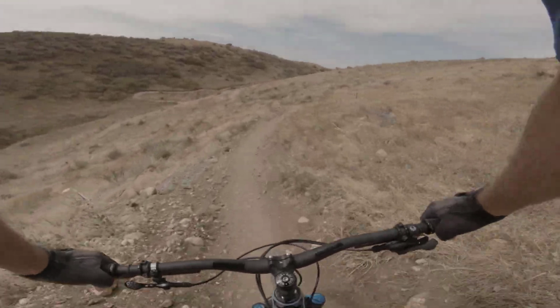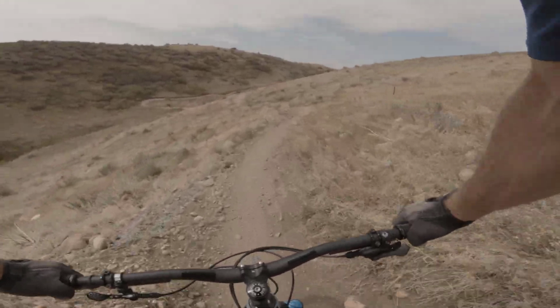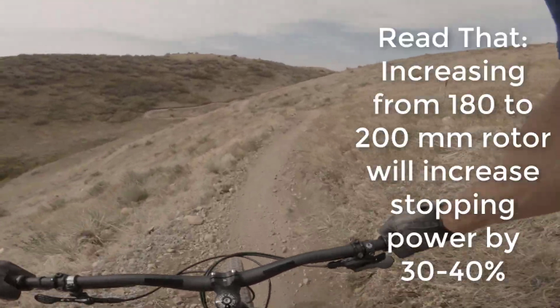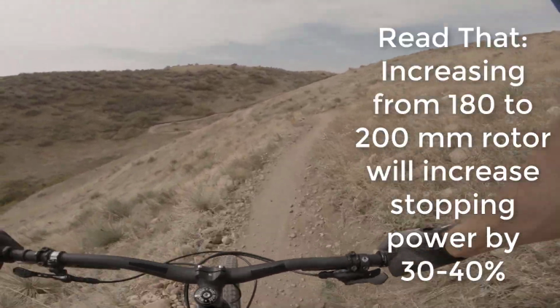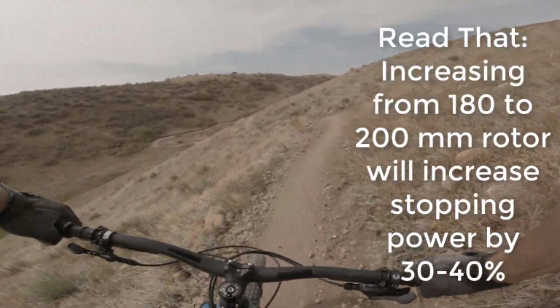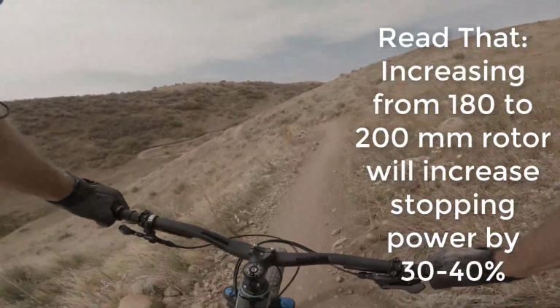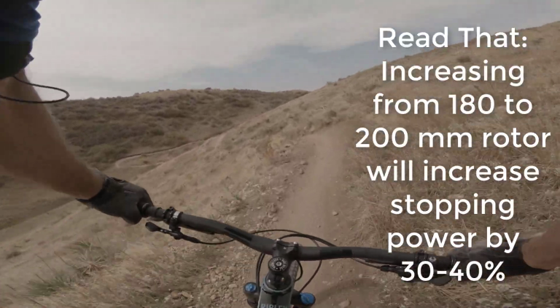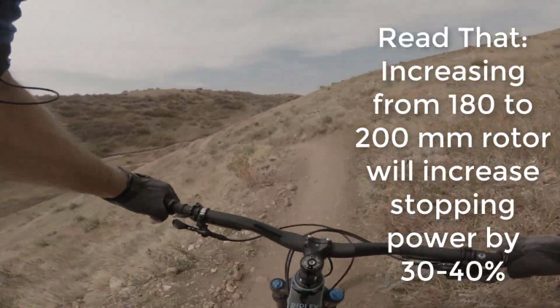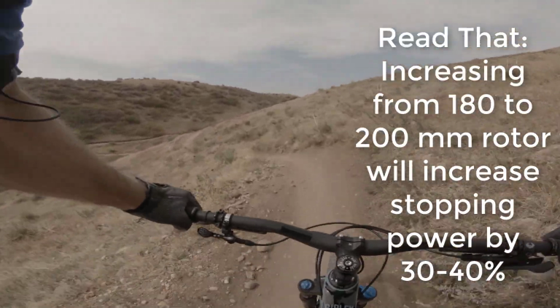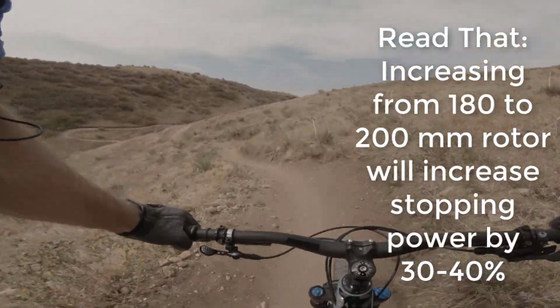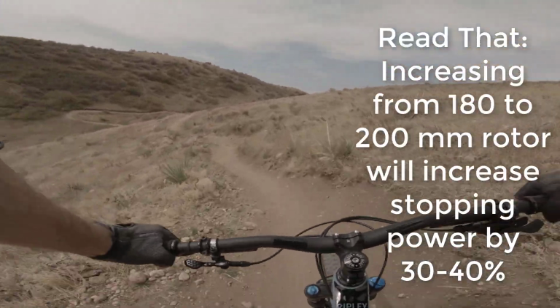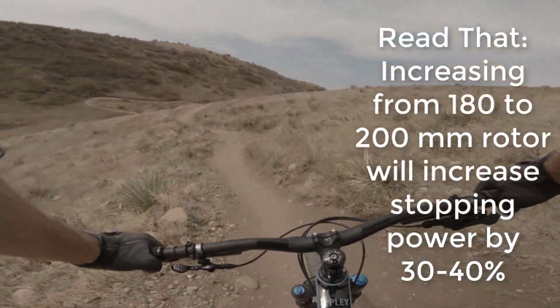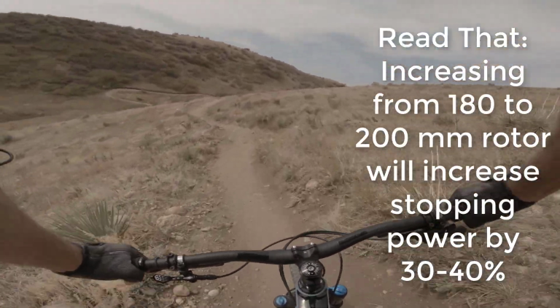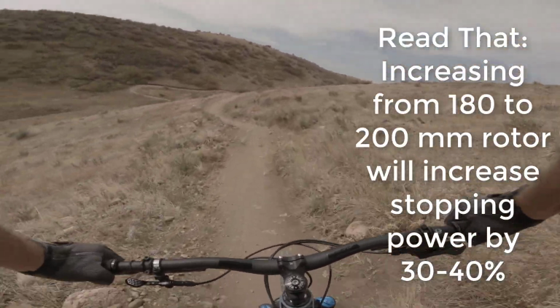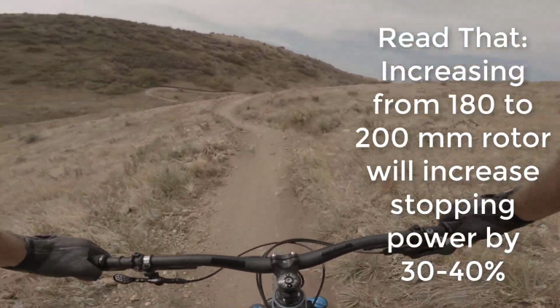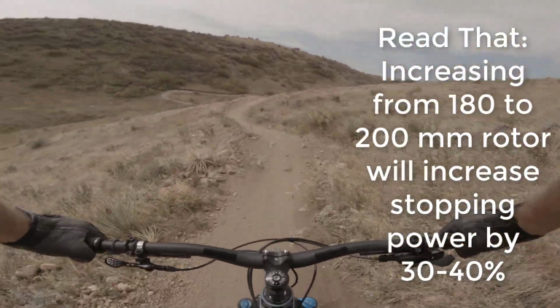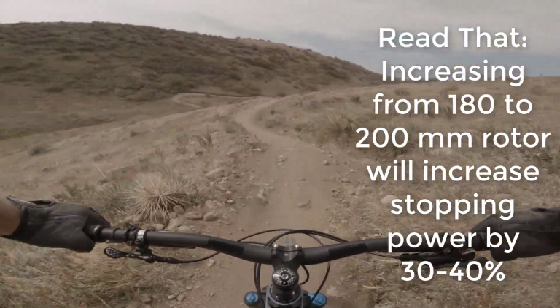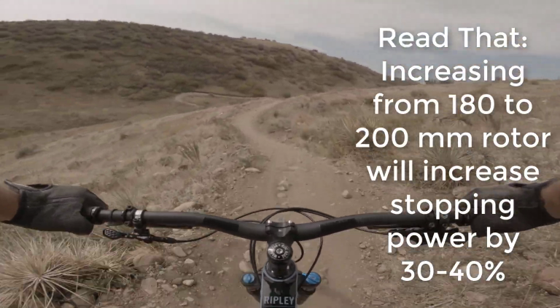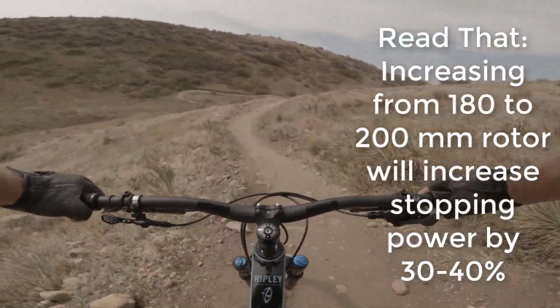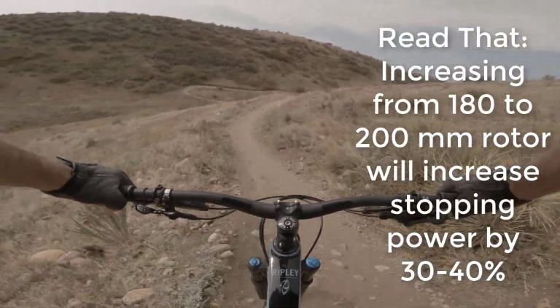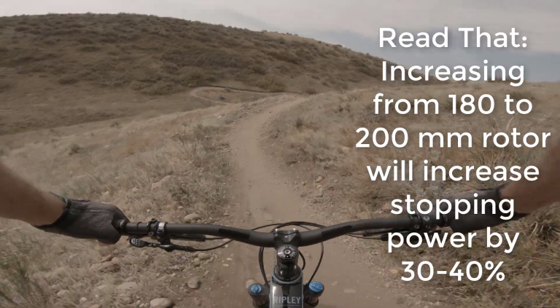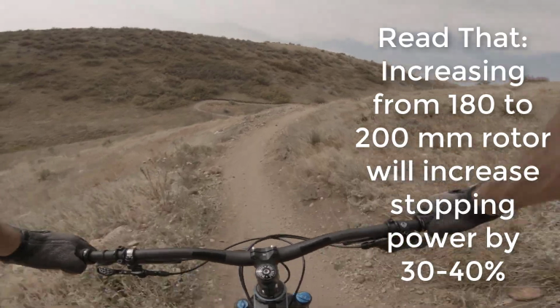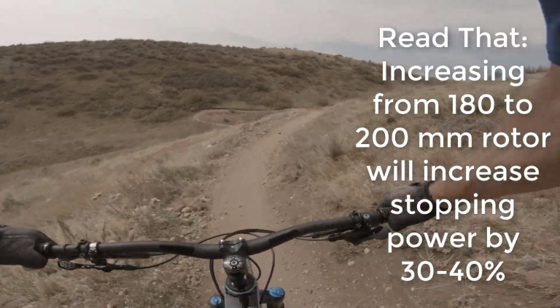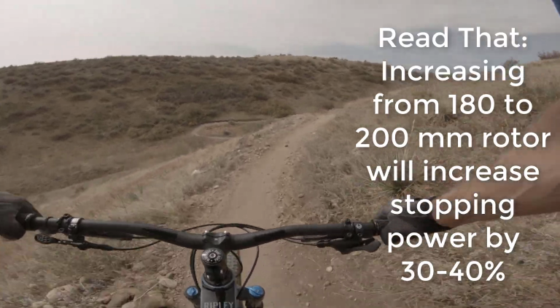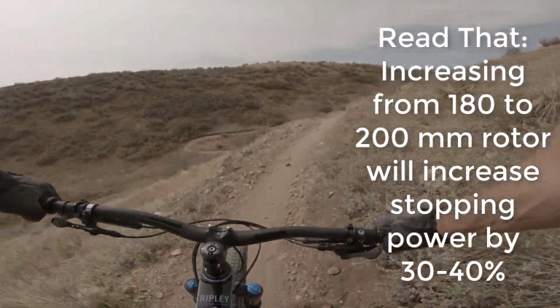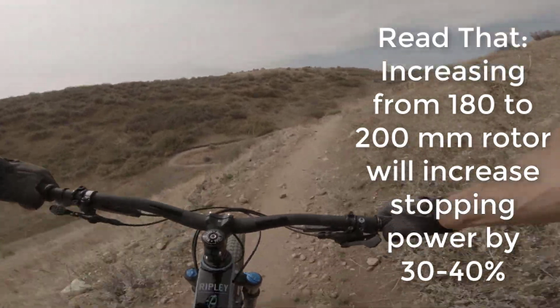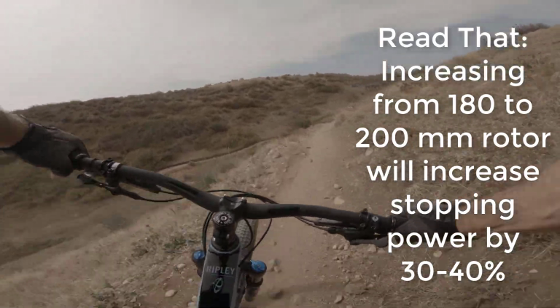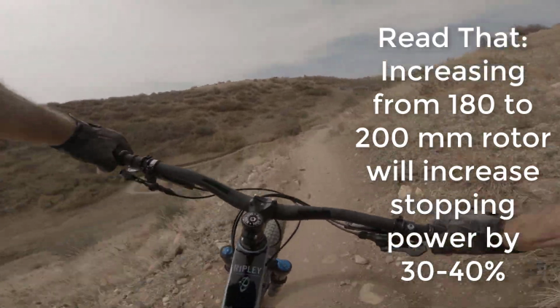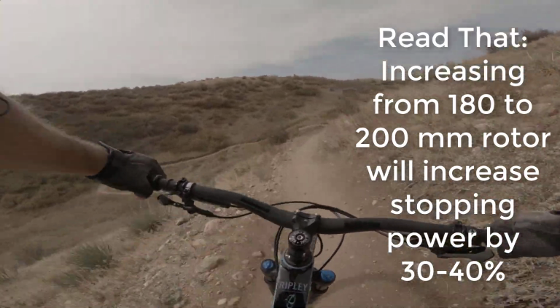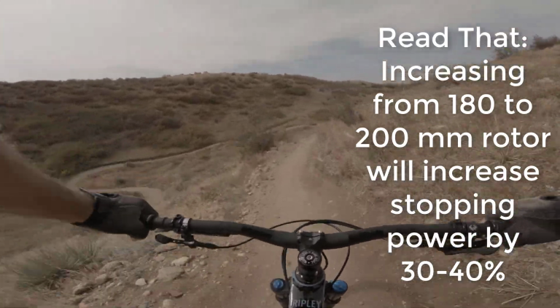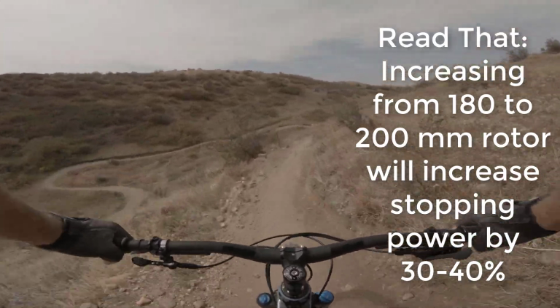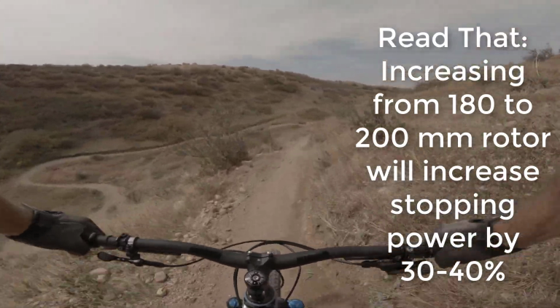So I read they're supposed to give 30 to 40 percent more stopping power. I'm noticing that out here.